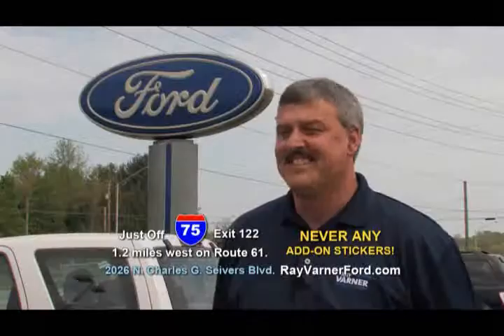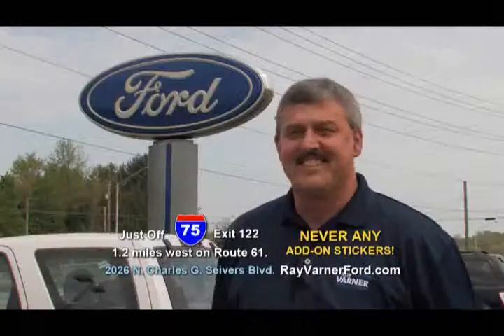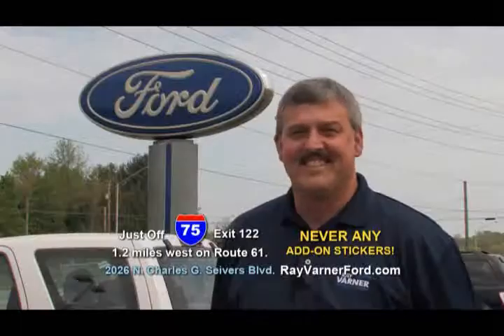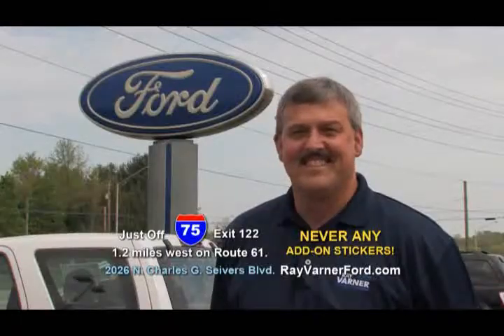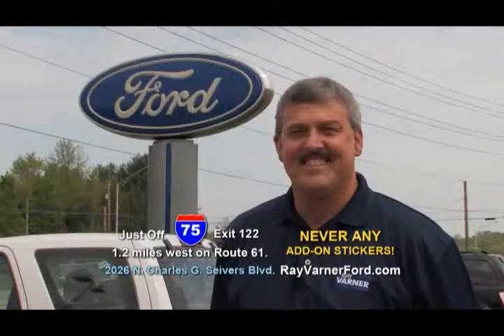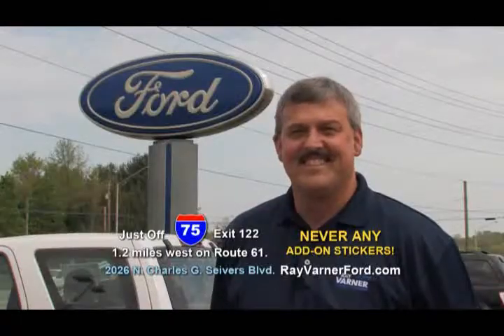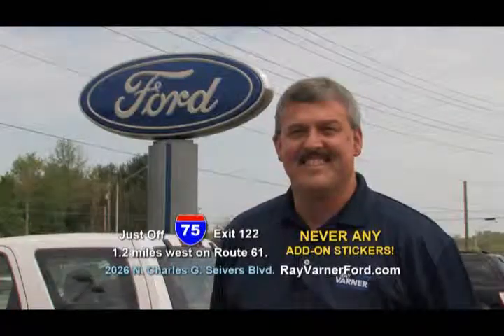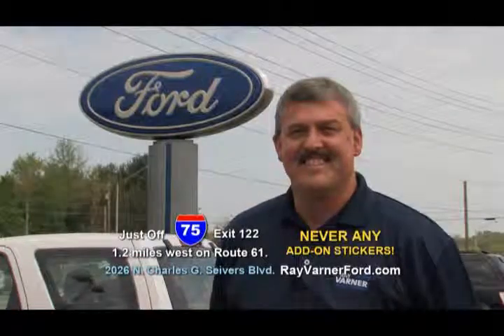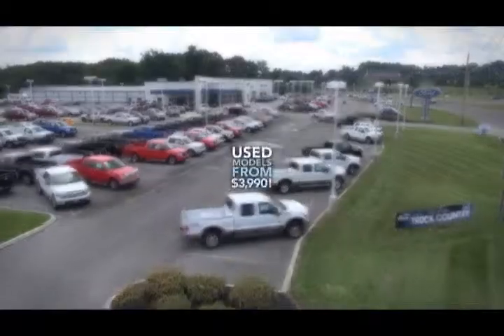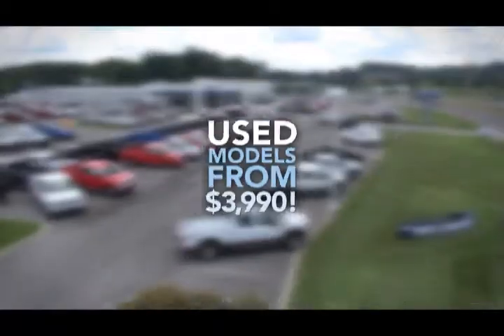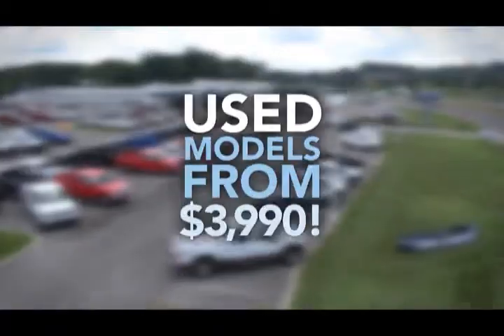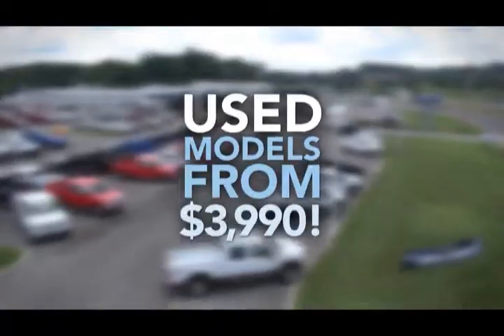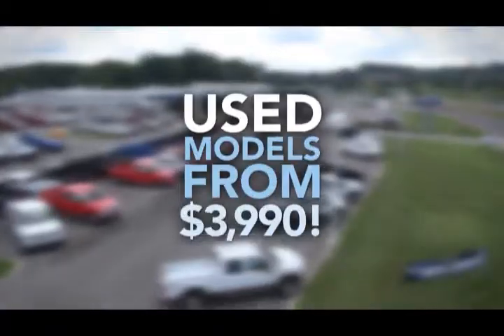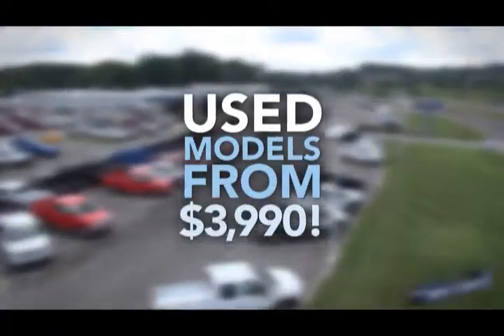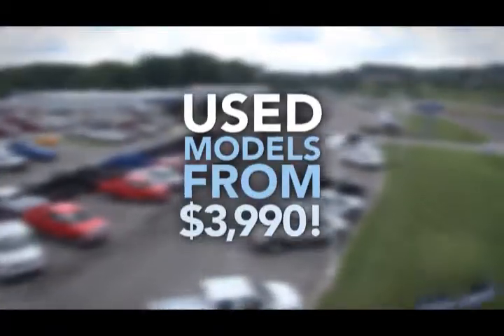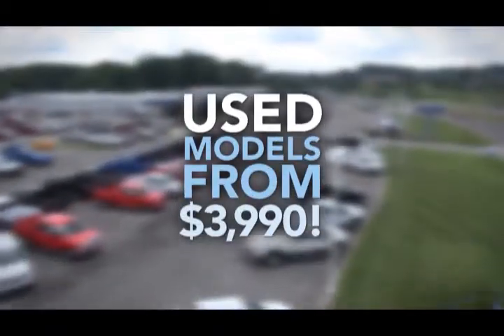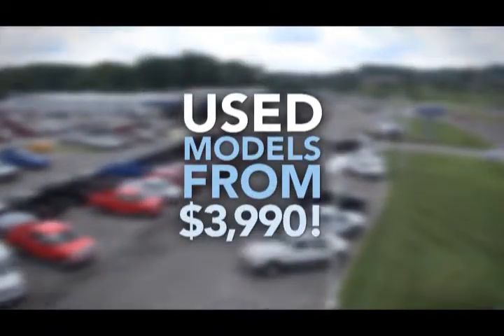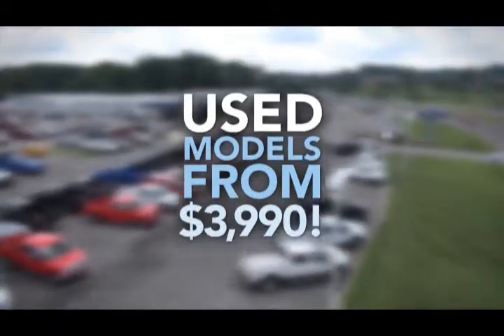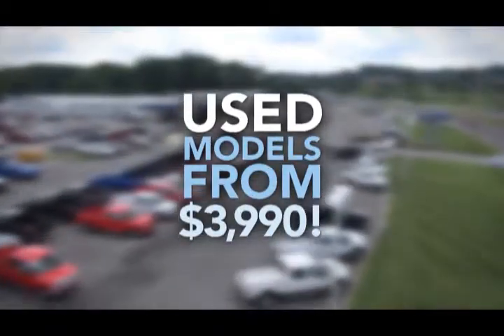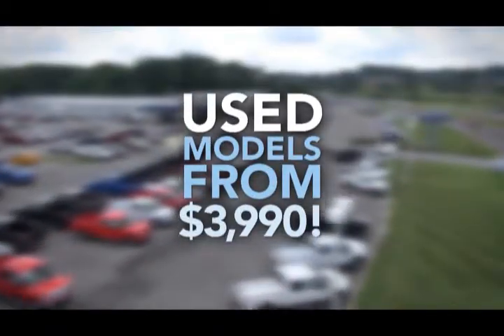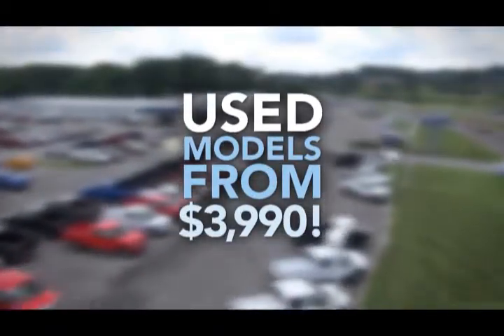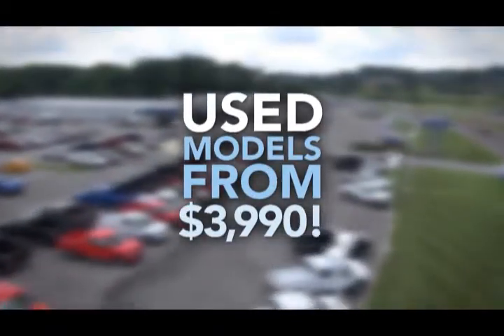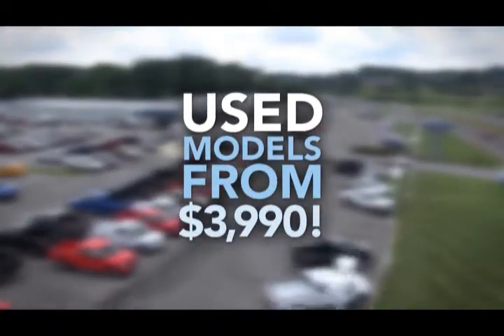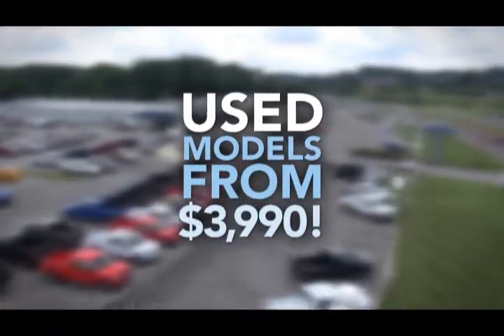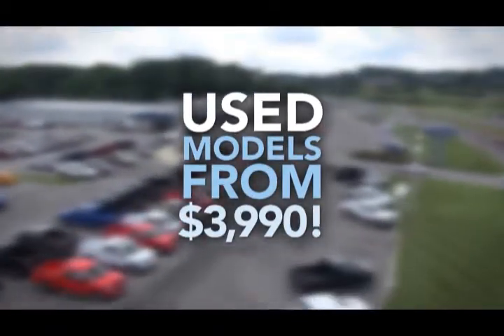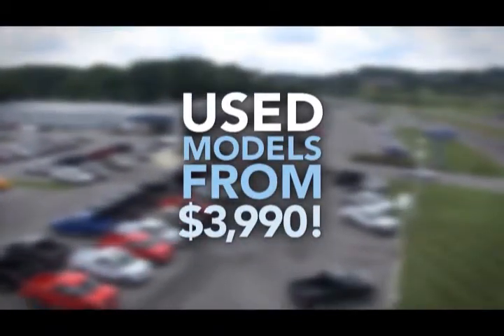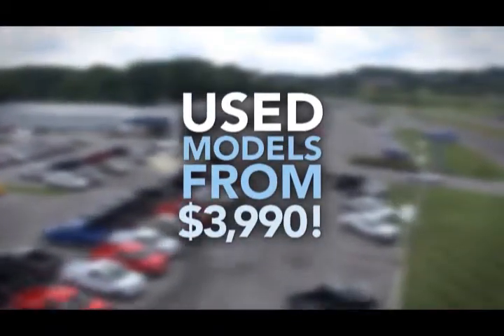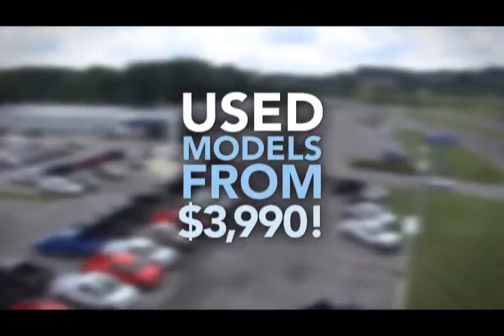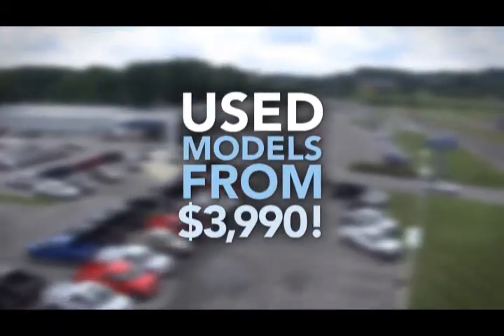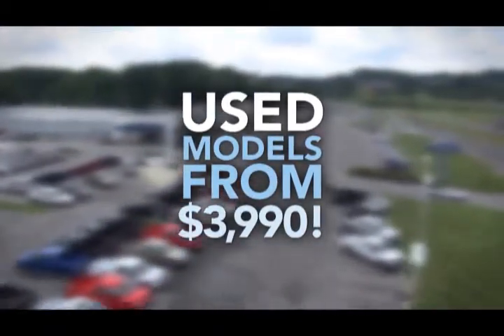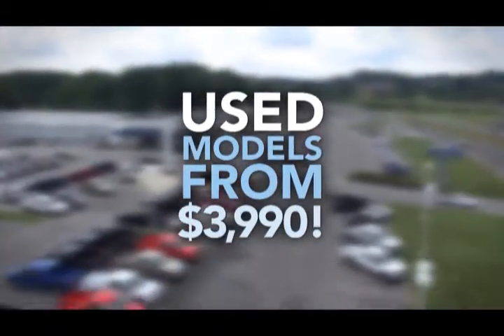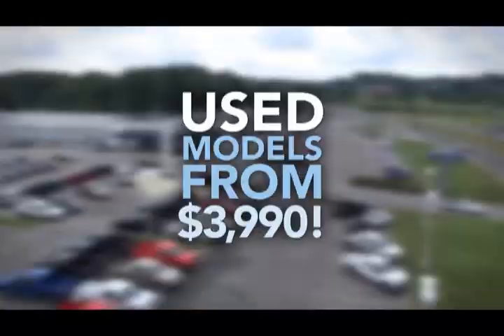Hi, I'm Ray Varner, and we're clearing the lot with used models from $39.90 and up at Ray Varner Ford.